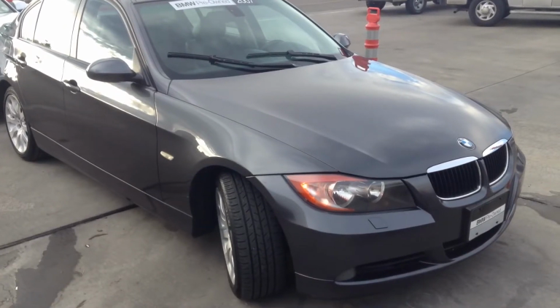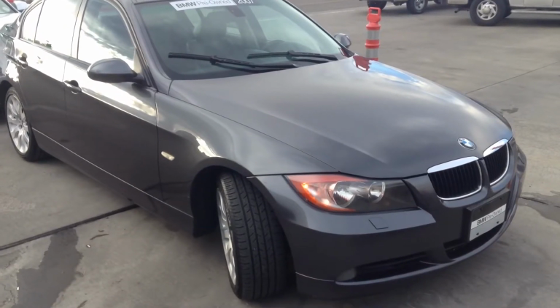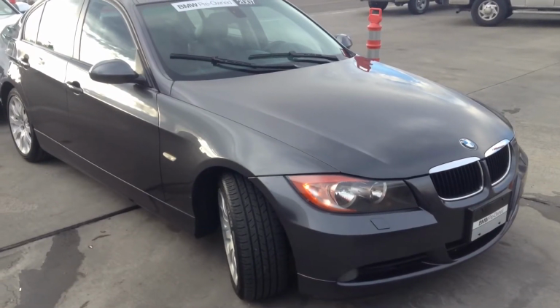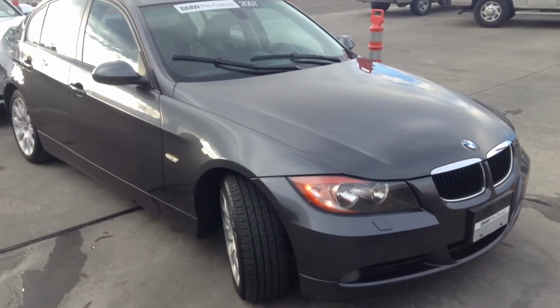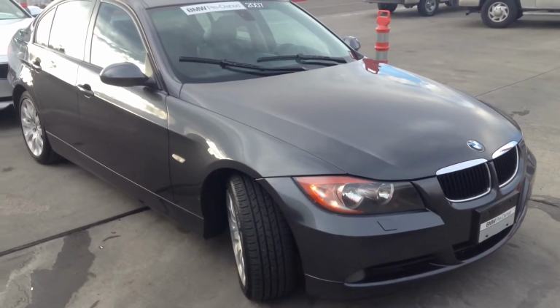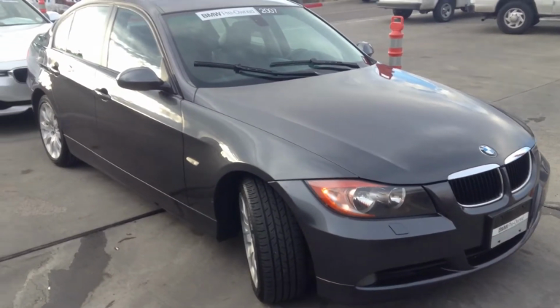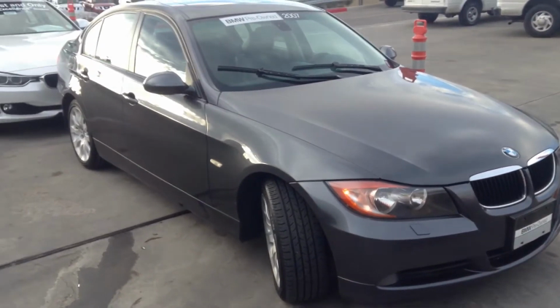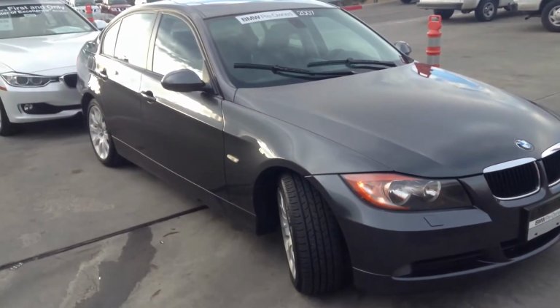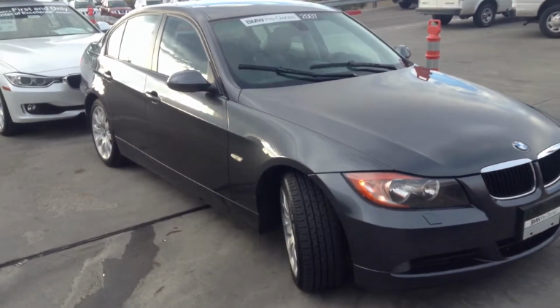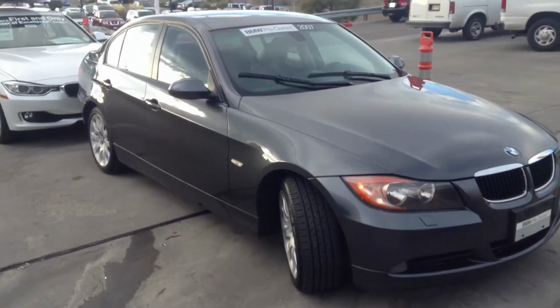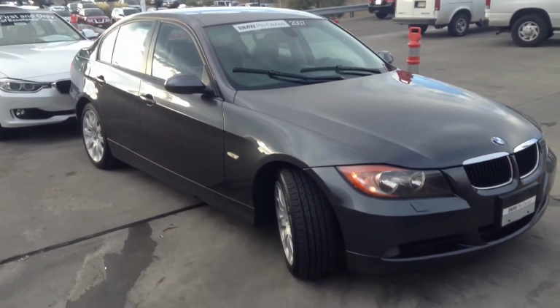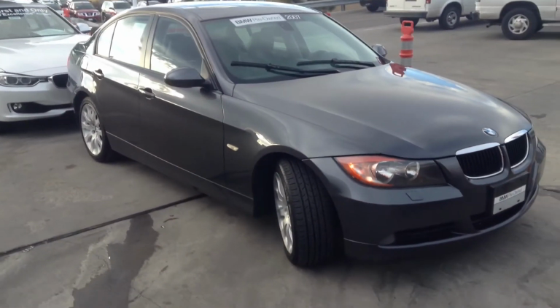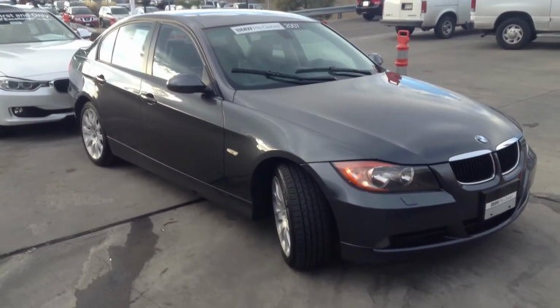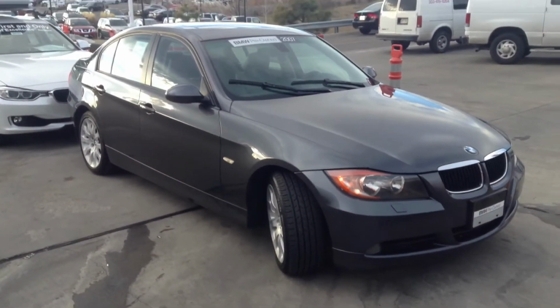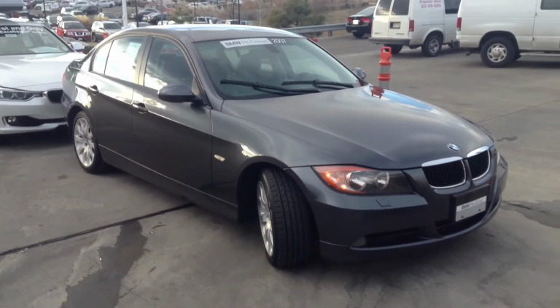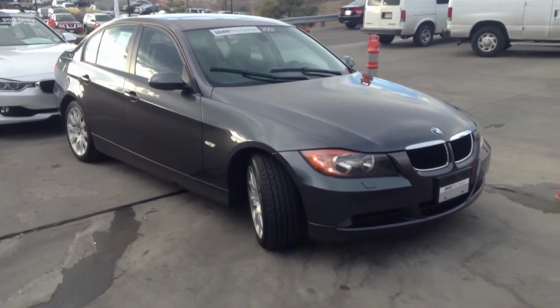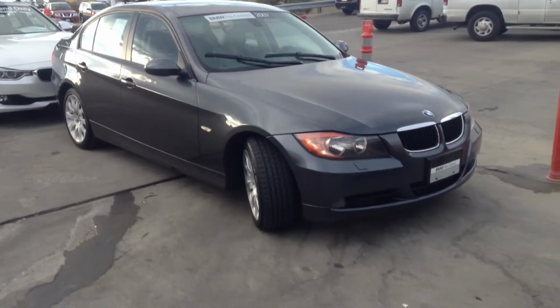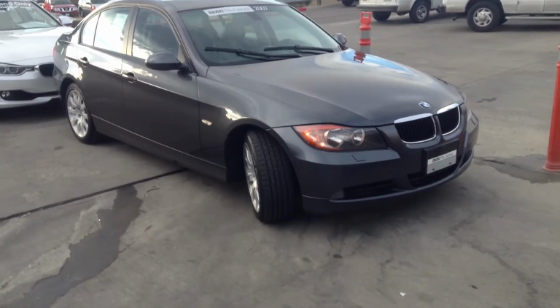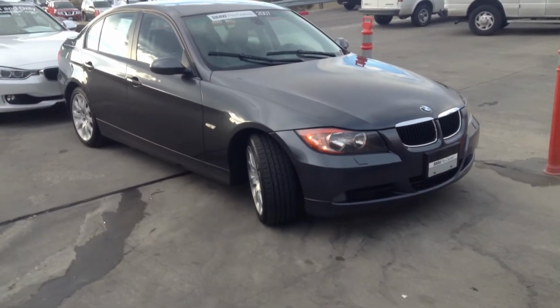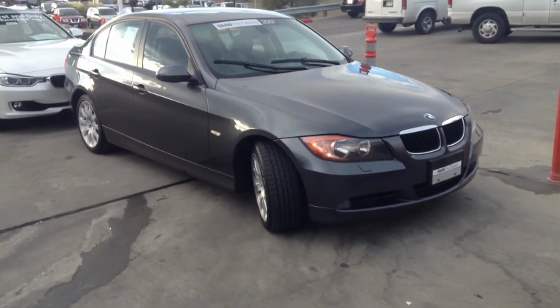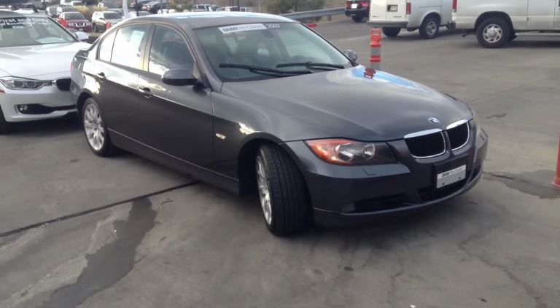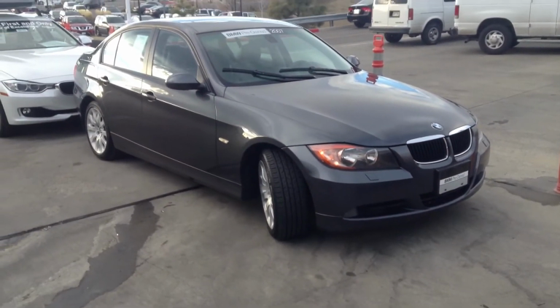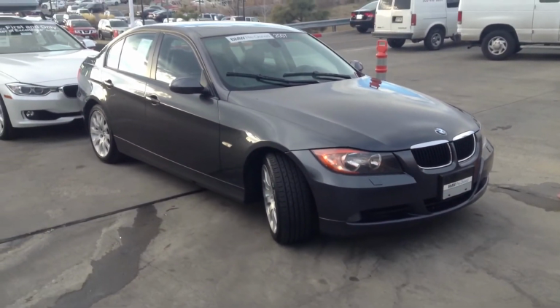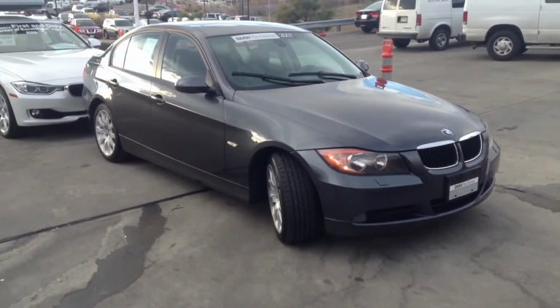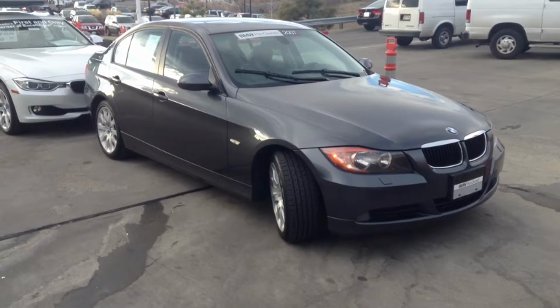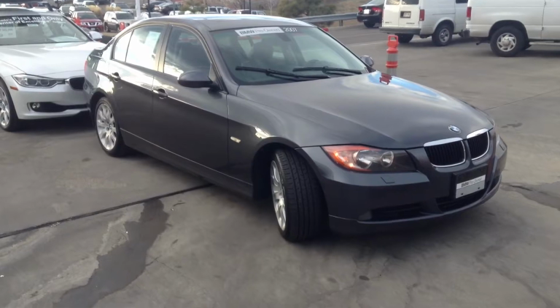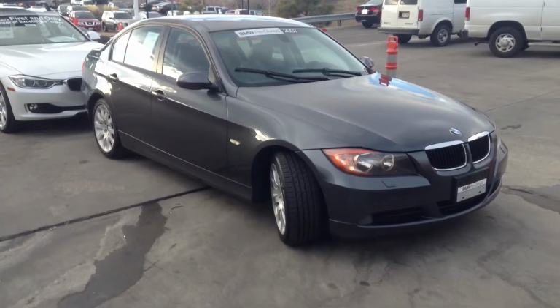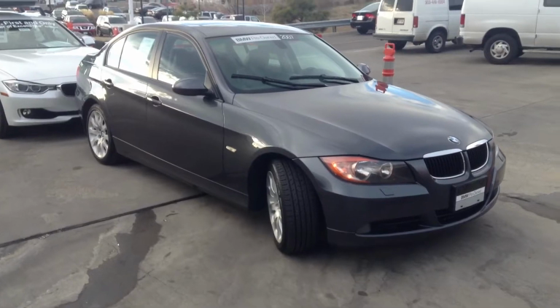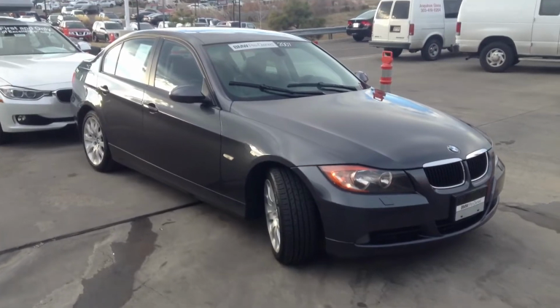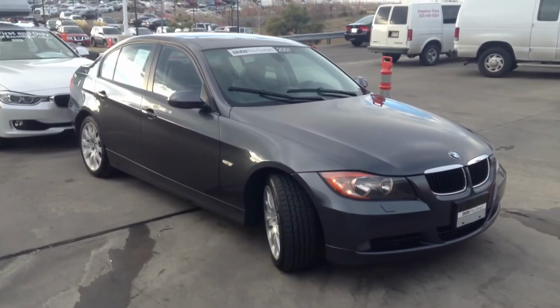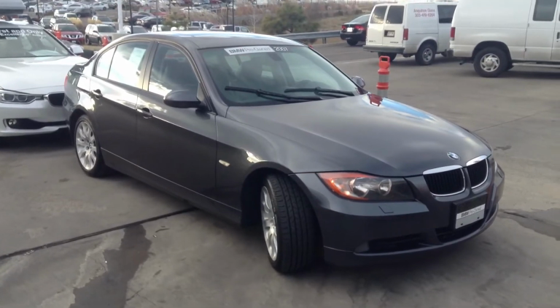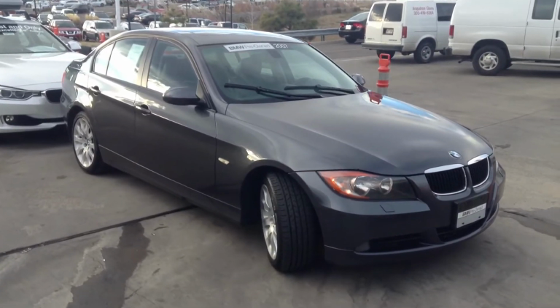Hey Austin, this is Tyler at ChampionW. Wanted to take a quick video of this 3 Series you inquired about.